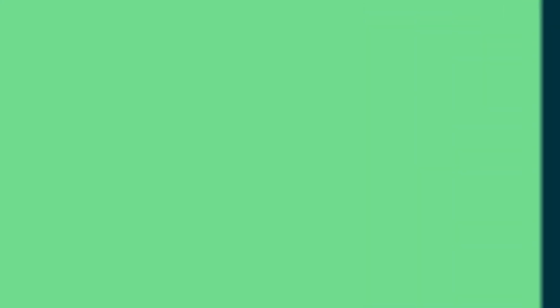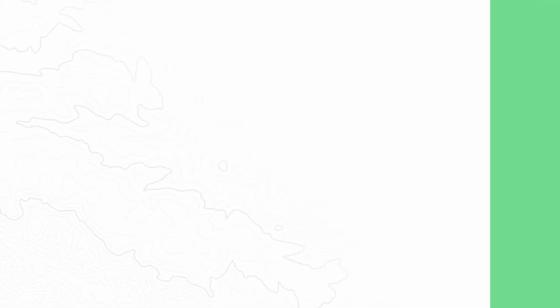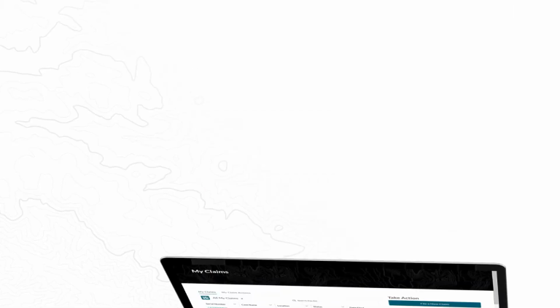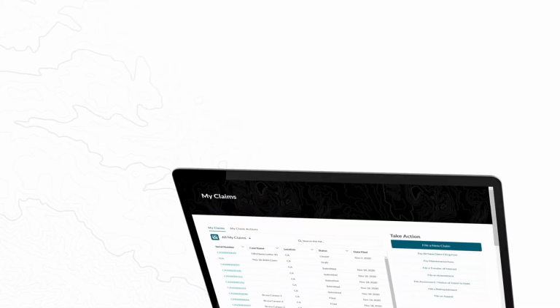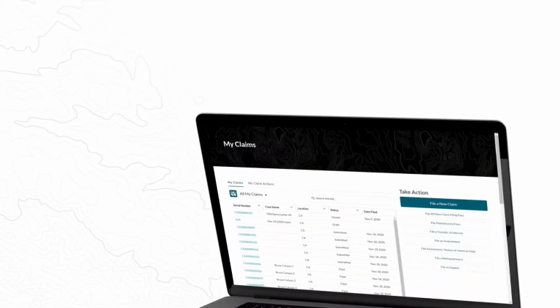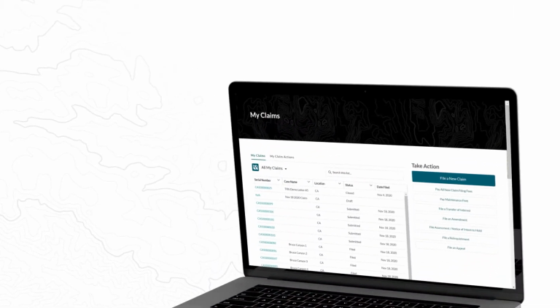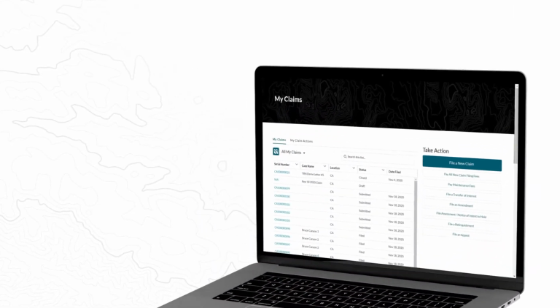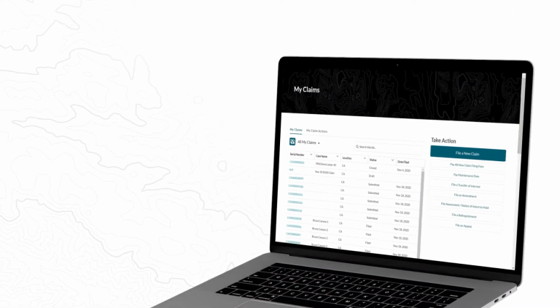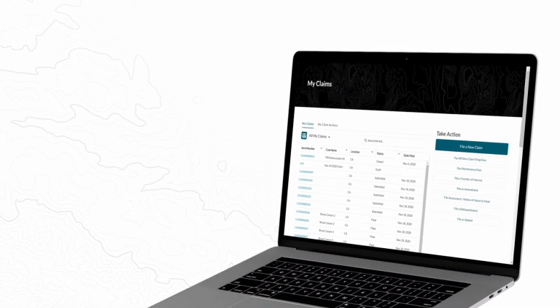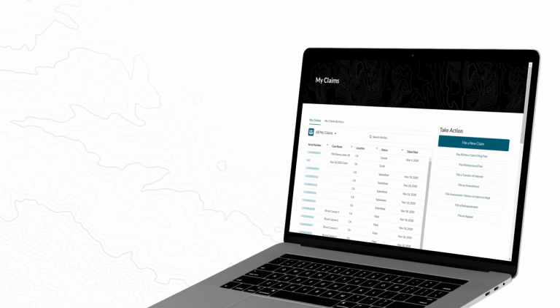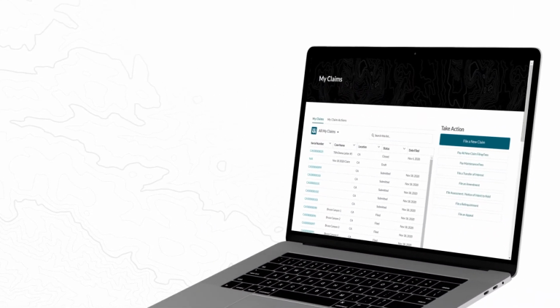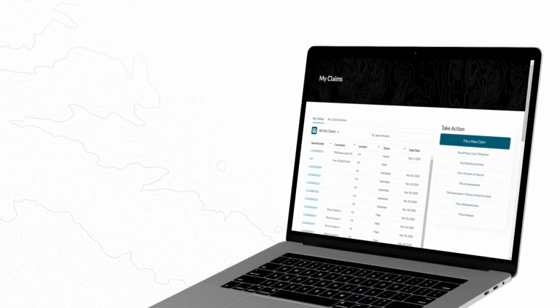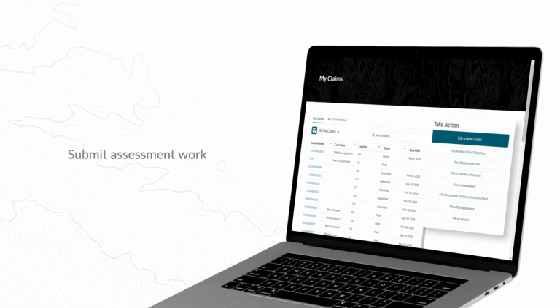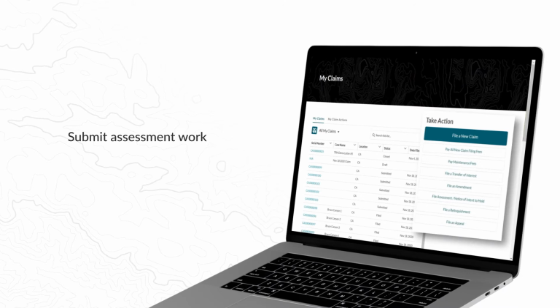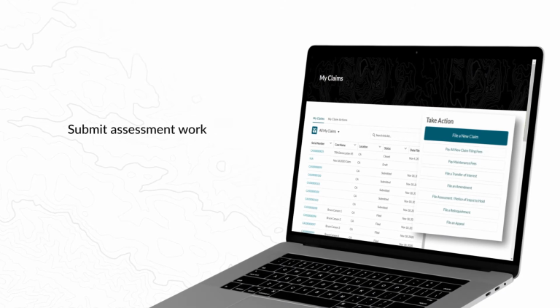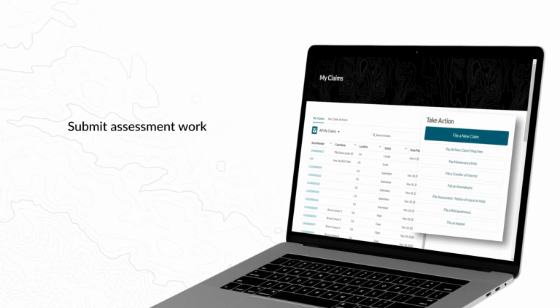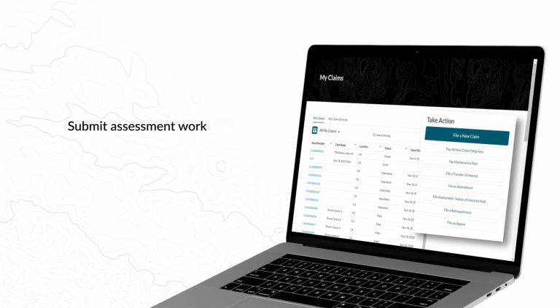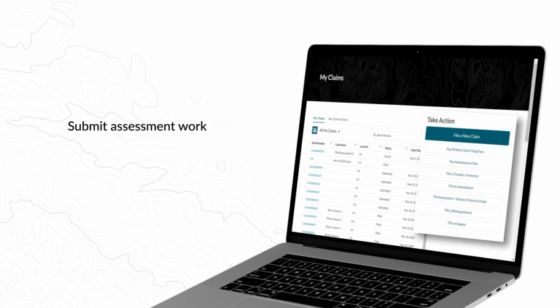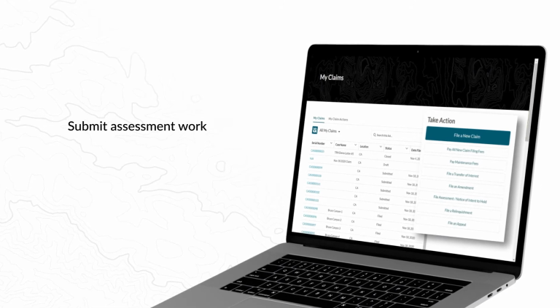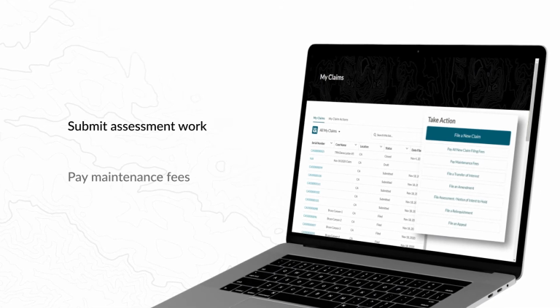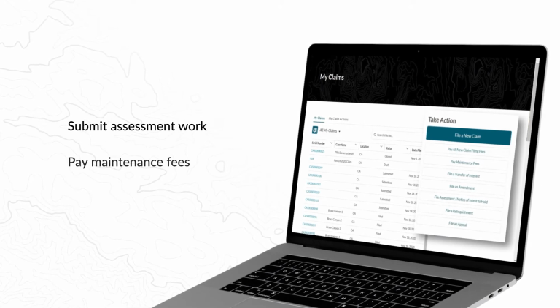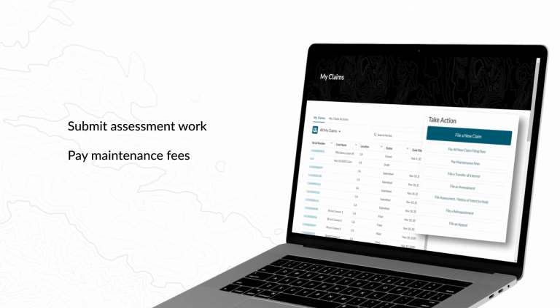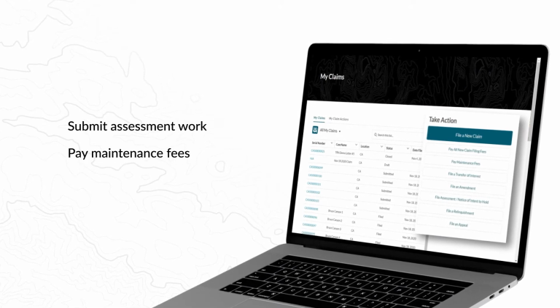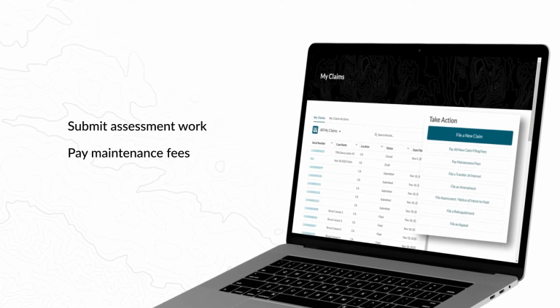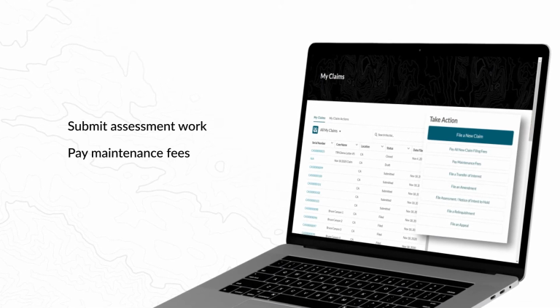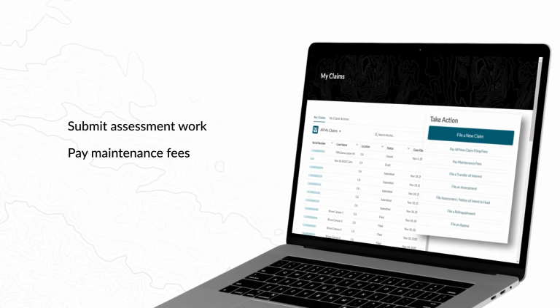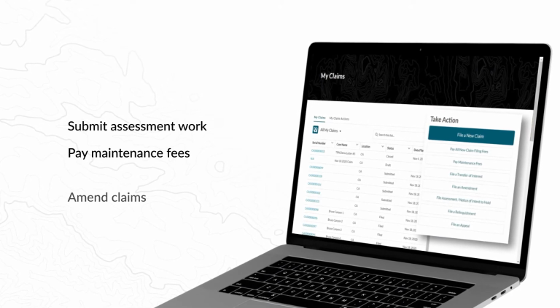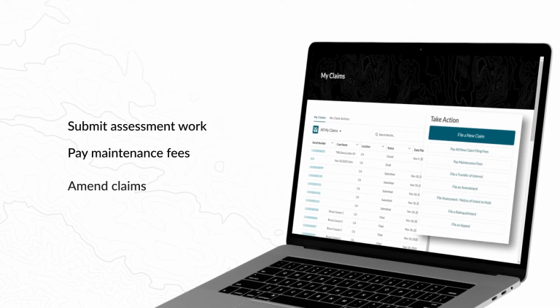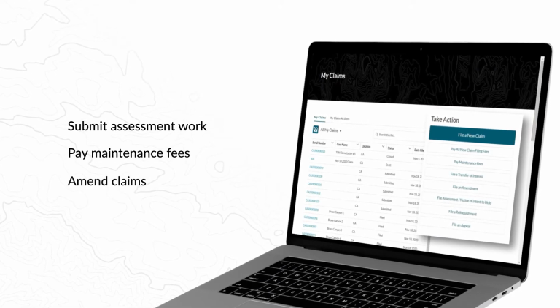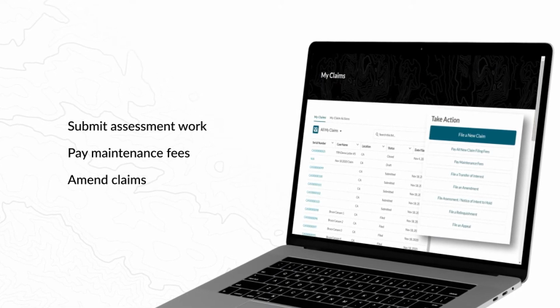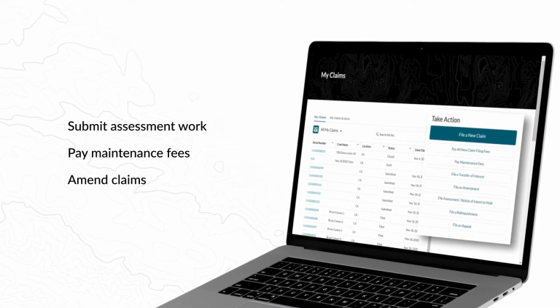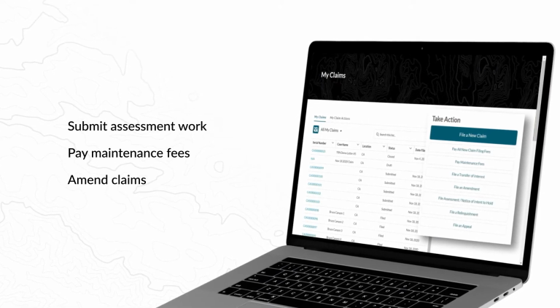To manage existing claims, customers can submit assessment work, pay maintenance fees, amend claims, and more.